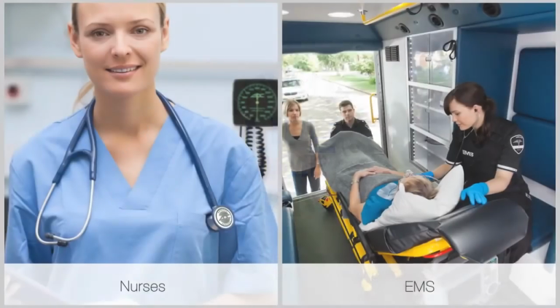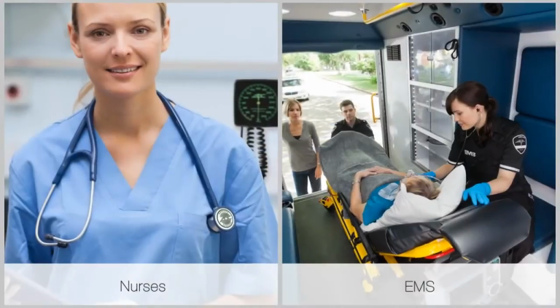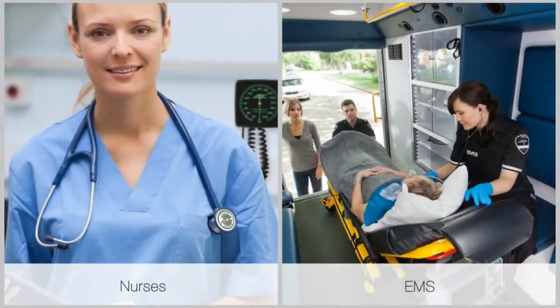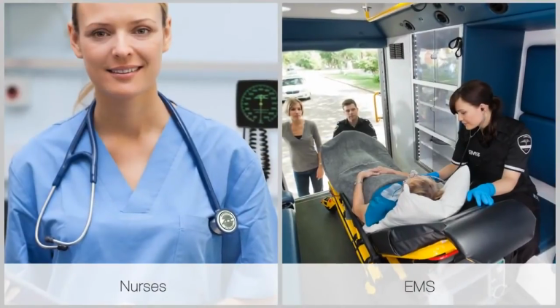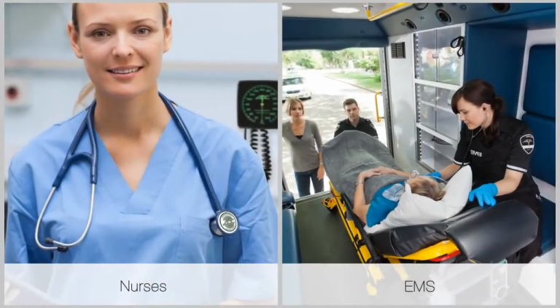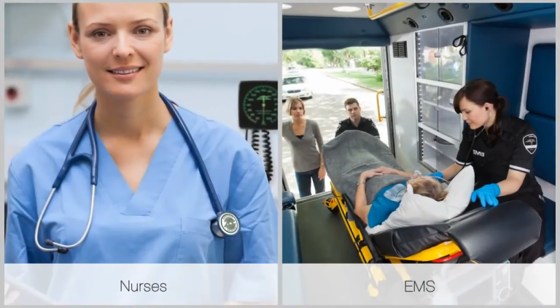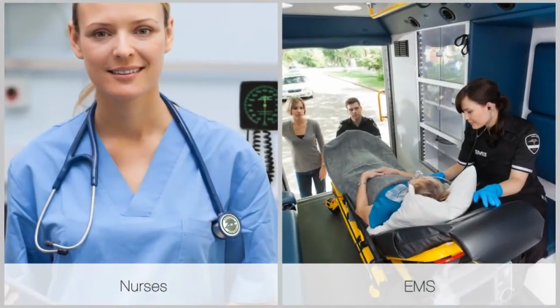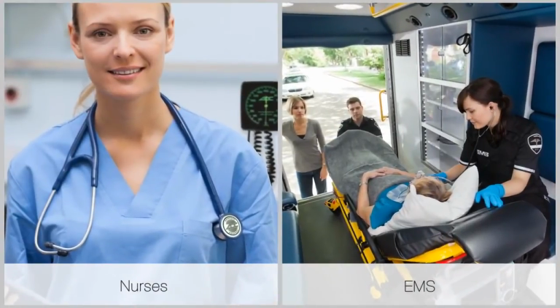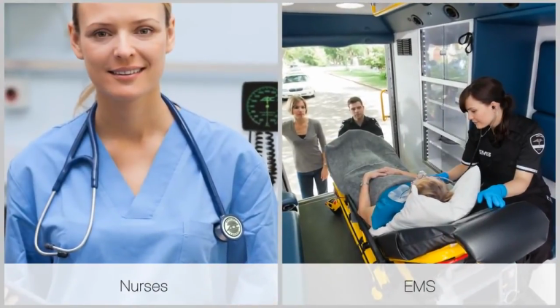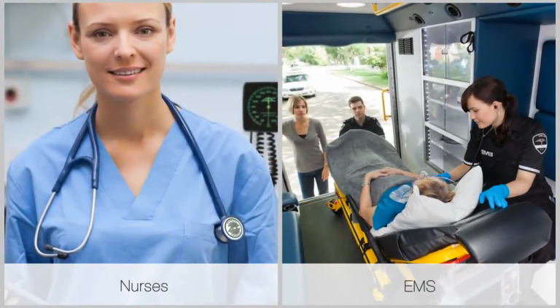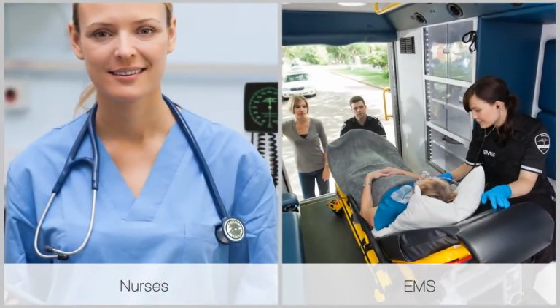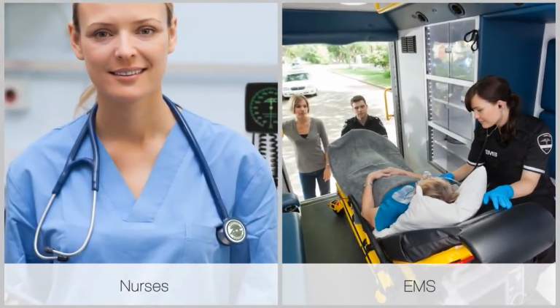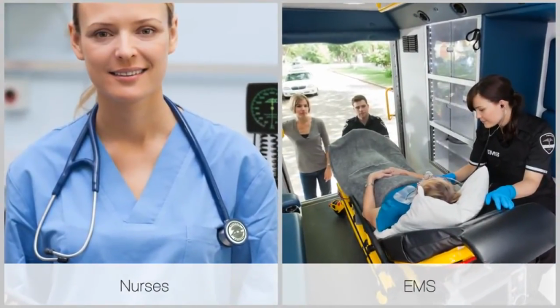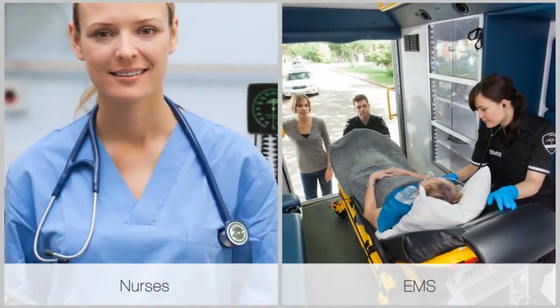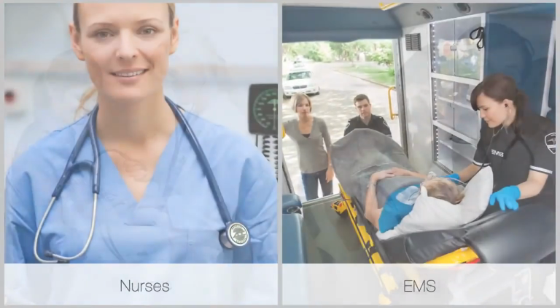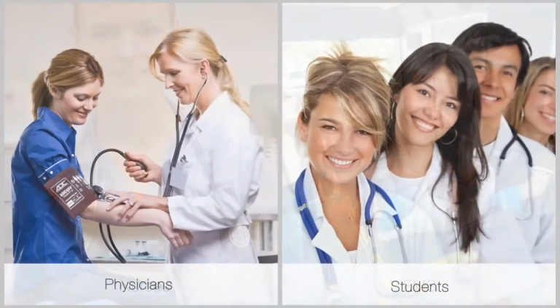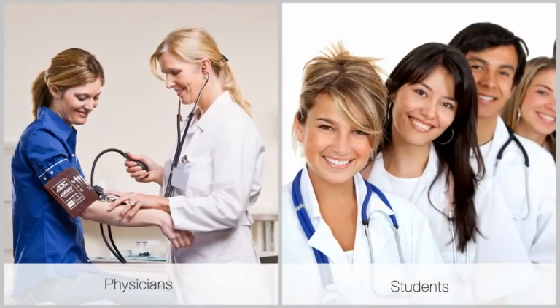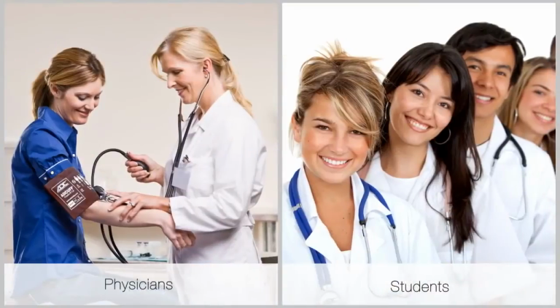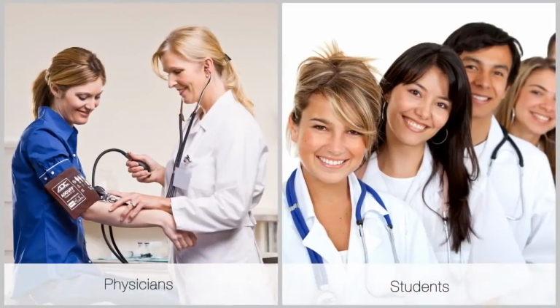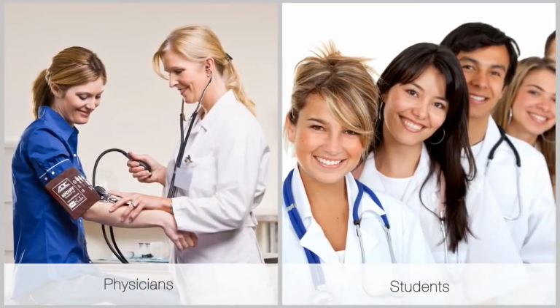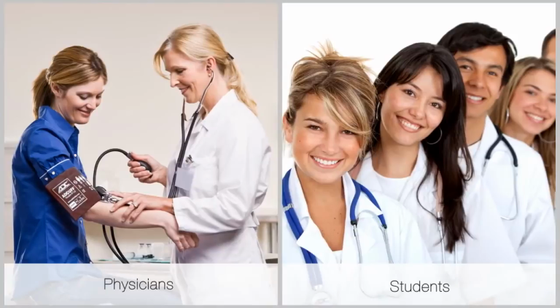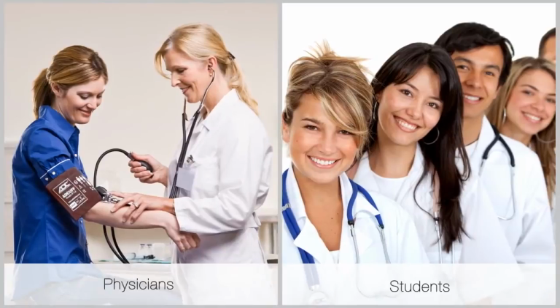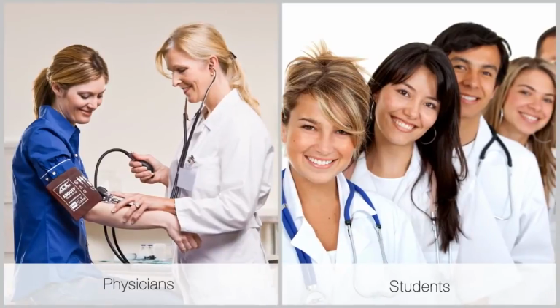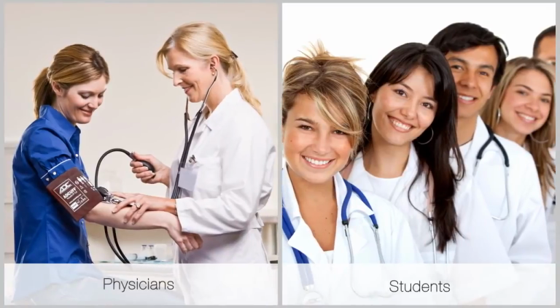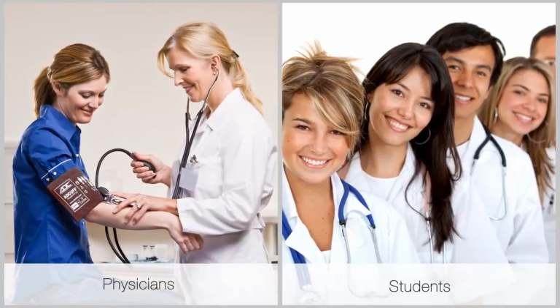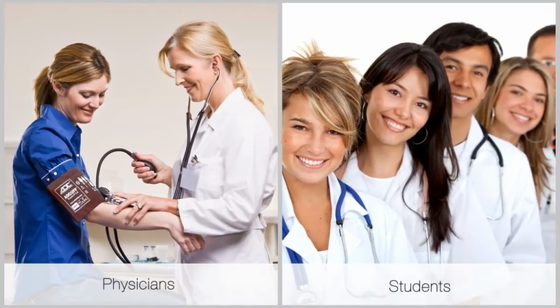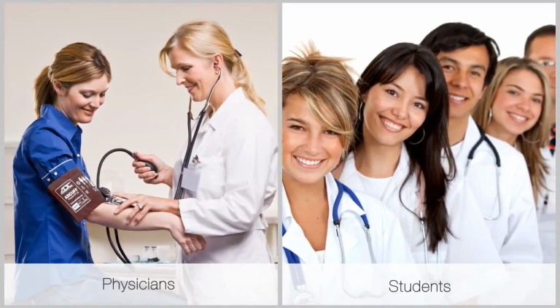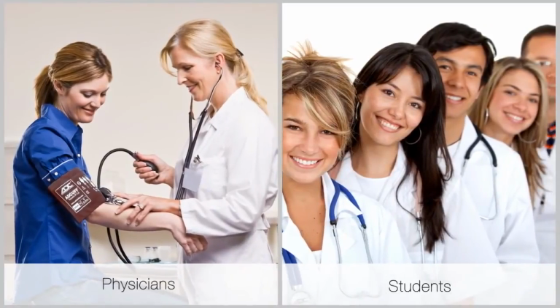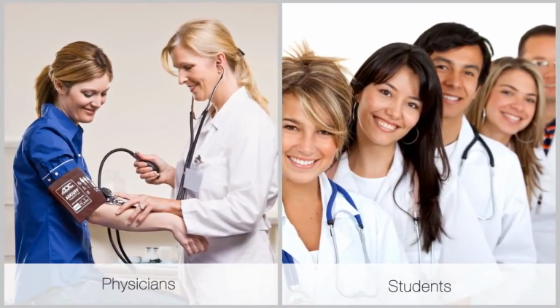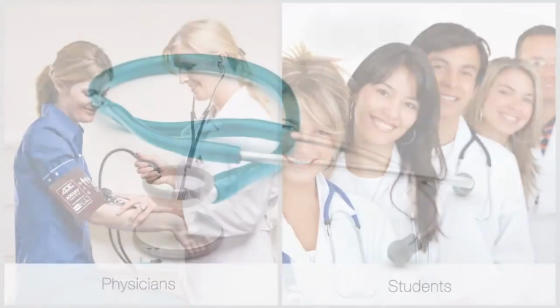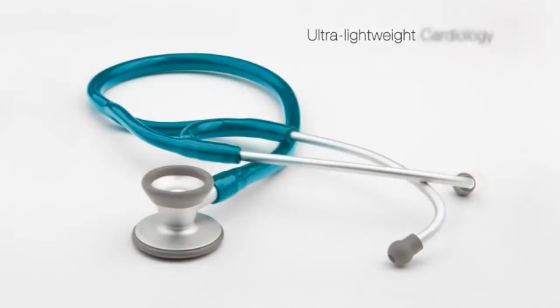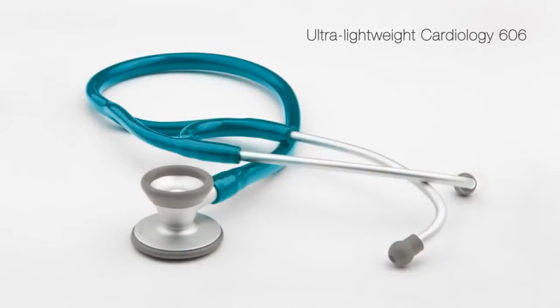AdScope Cardiology scopes are not just for cardiologists — they're for any healthcare professional who wants the very best in an acoustic scope.